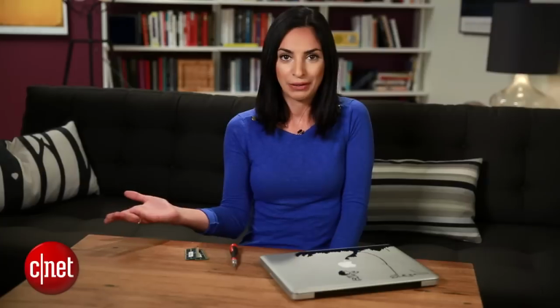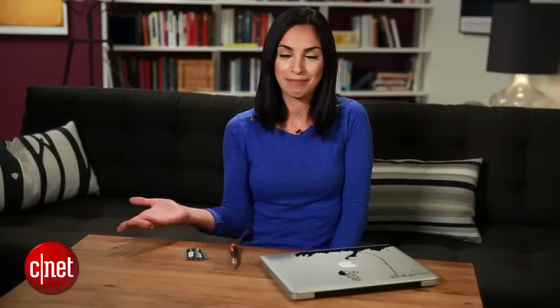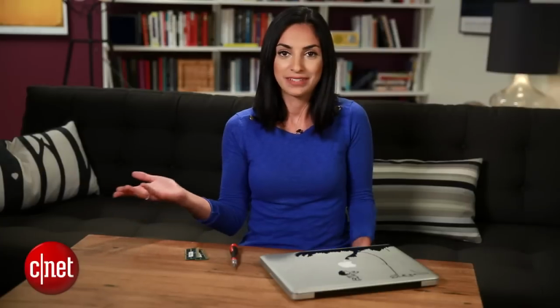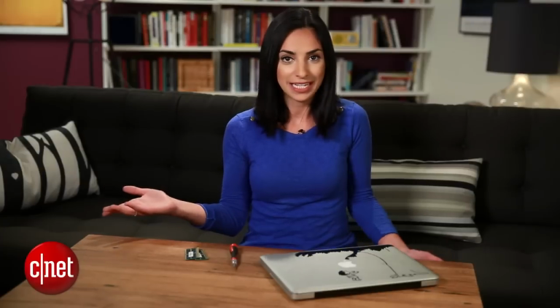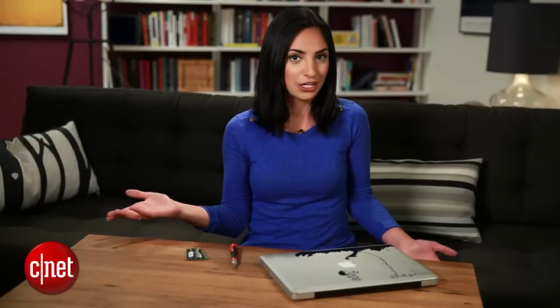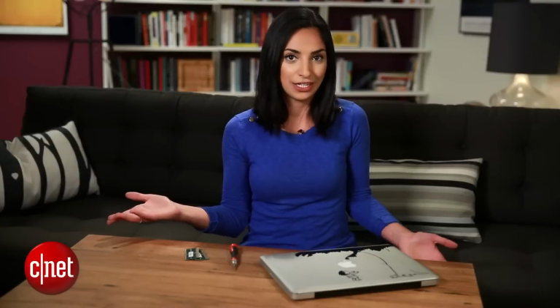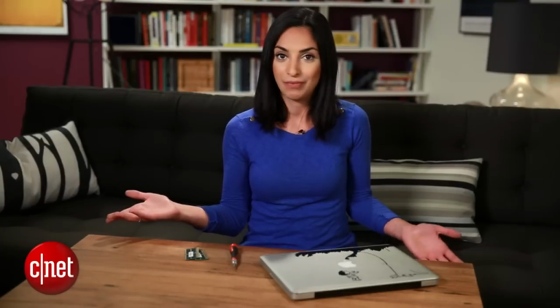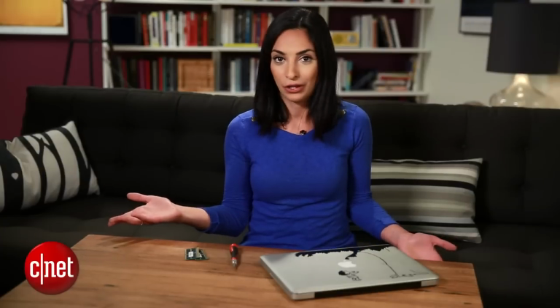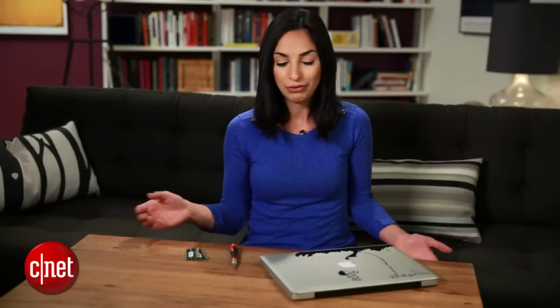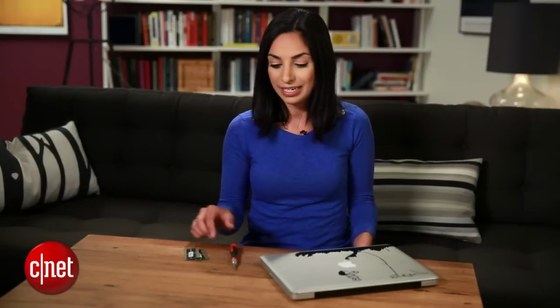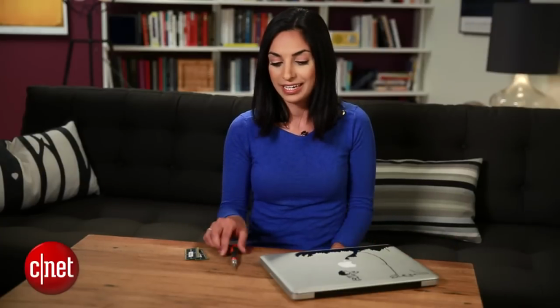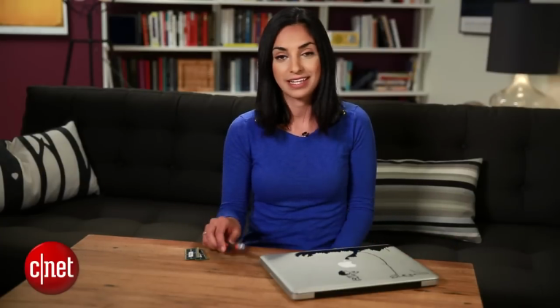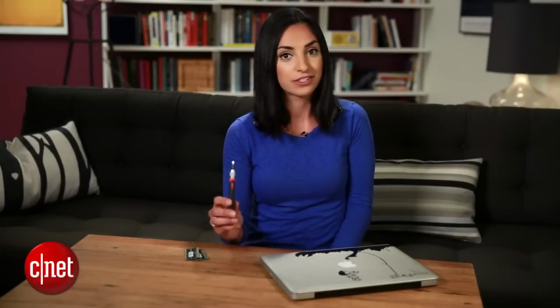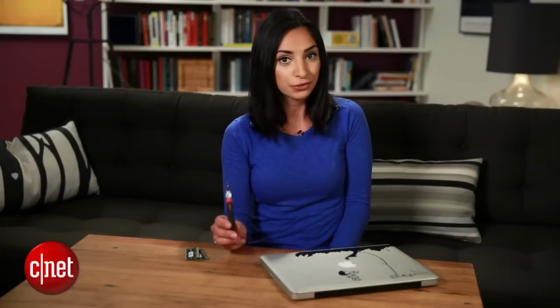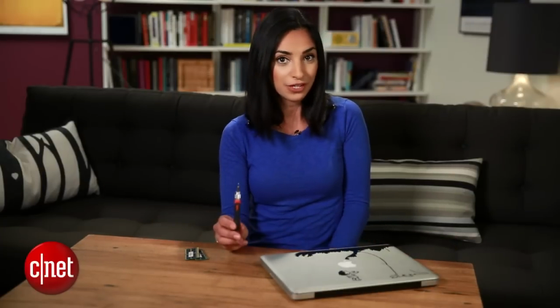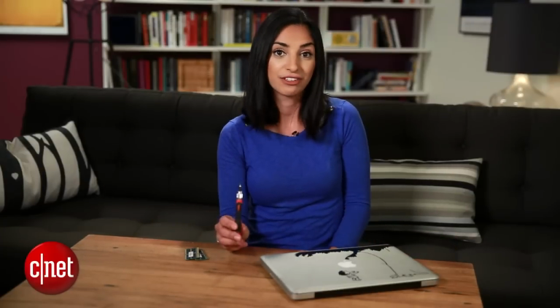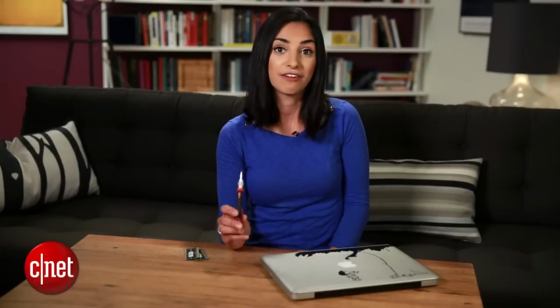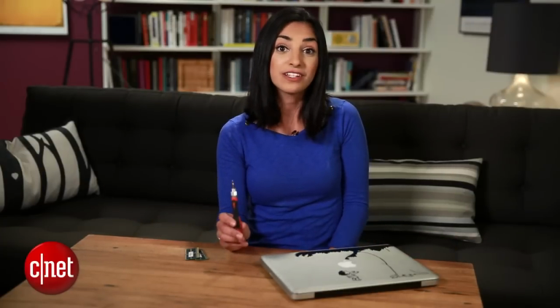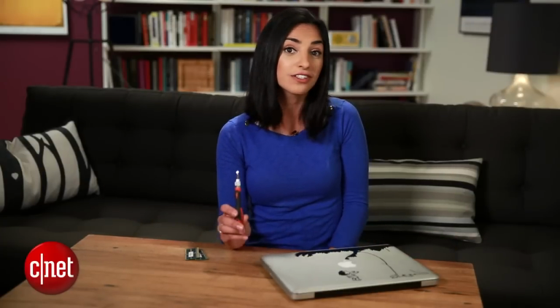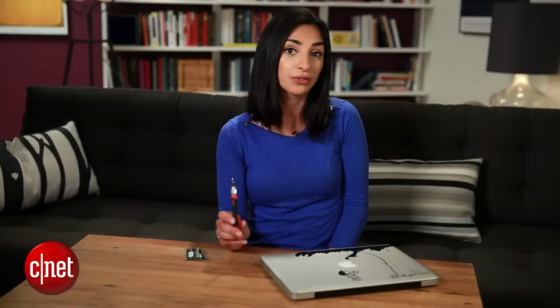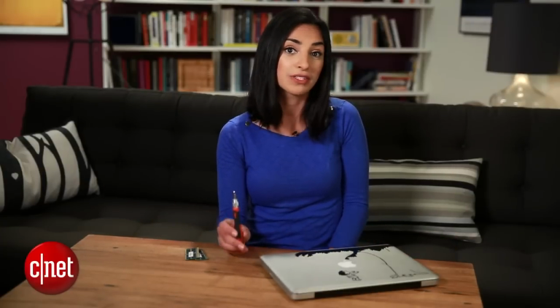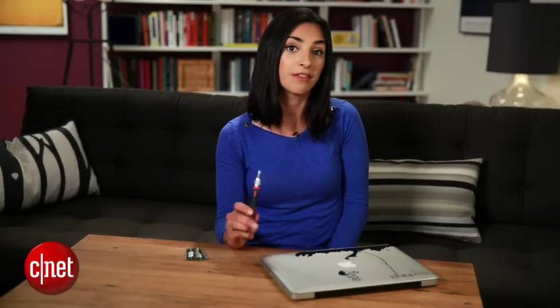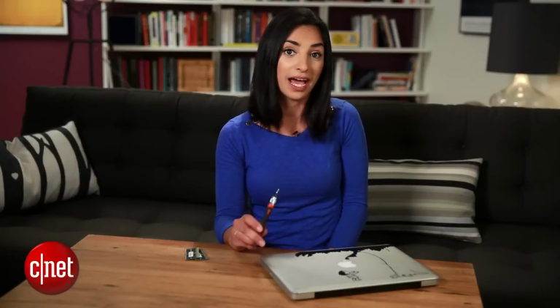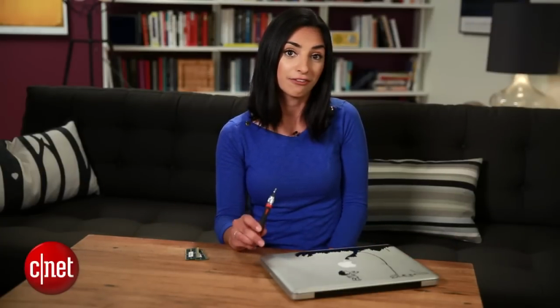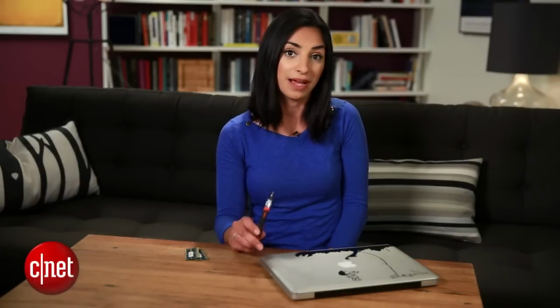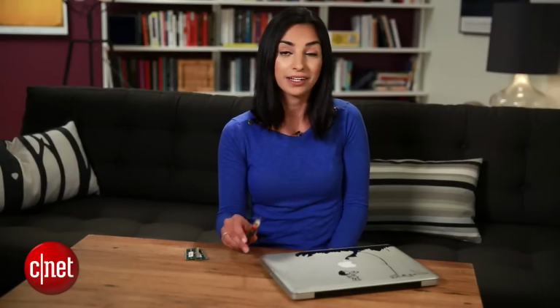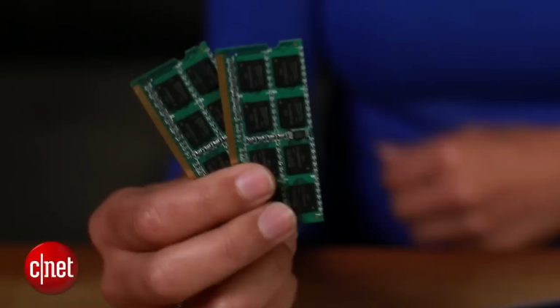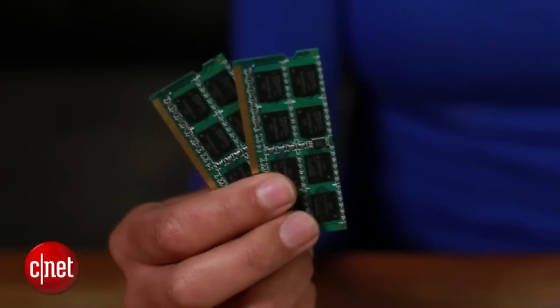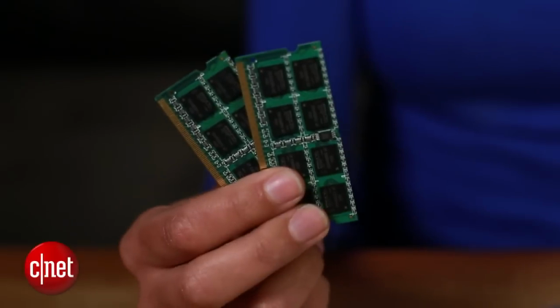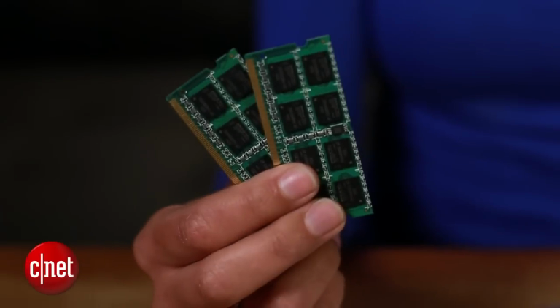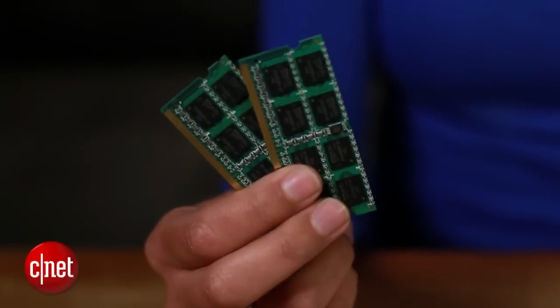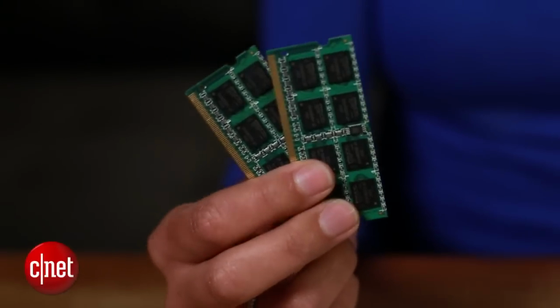To get started, all you need is a screwdriver that fits the screws on the back of your Mac, plus your RAM.